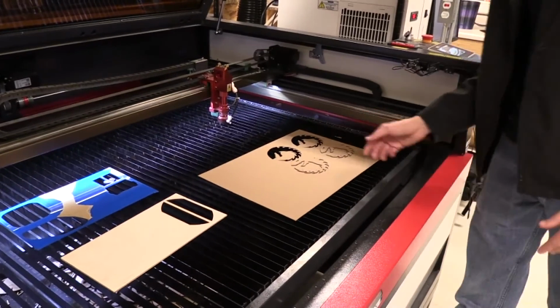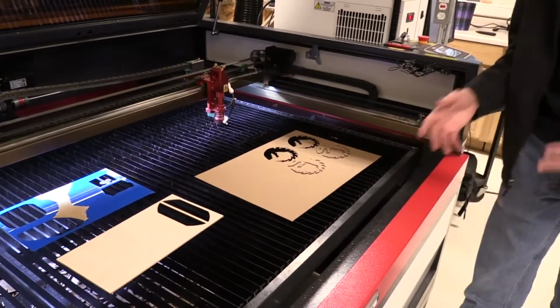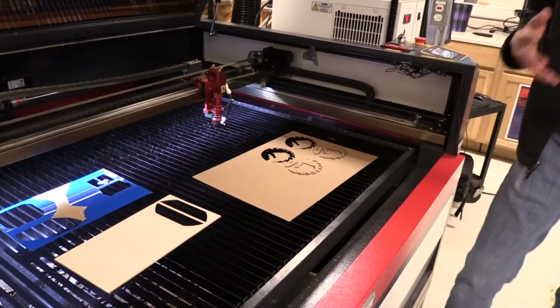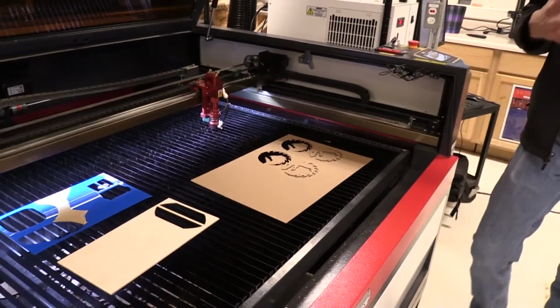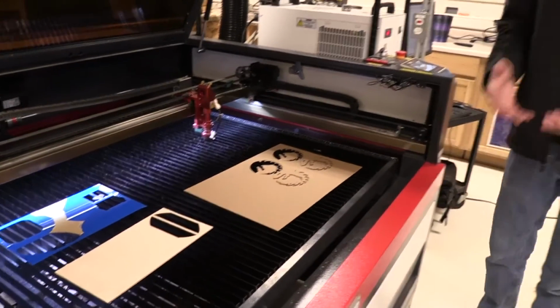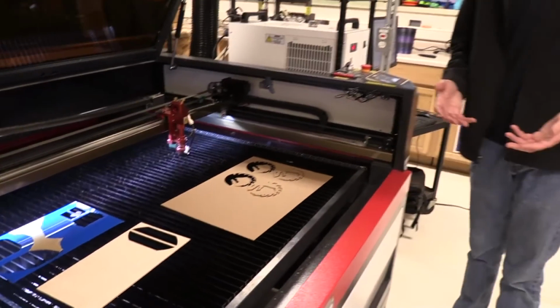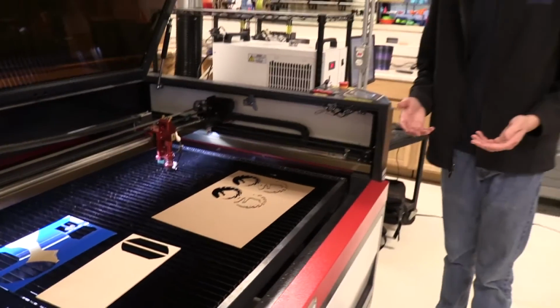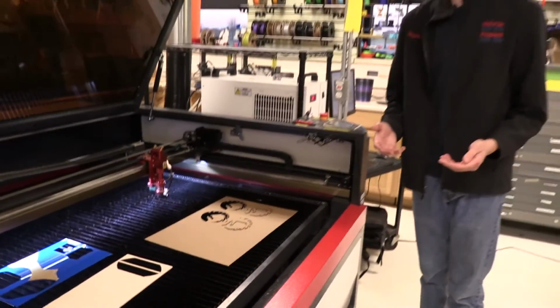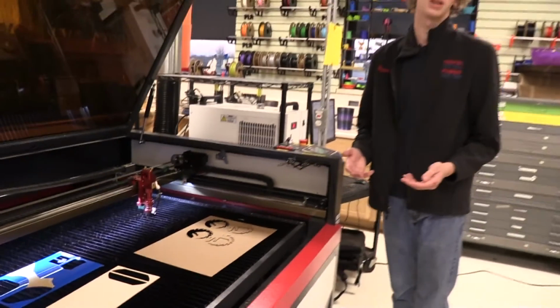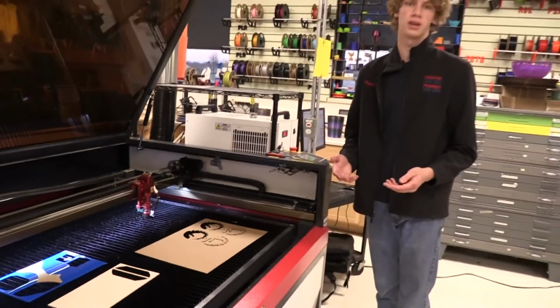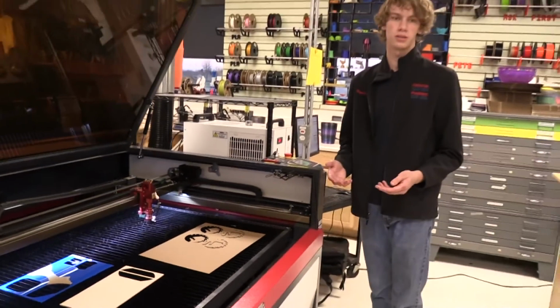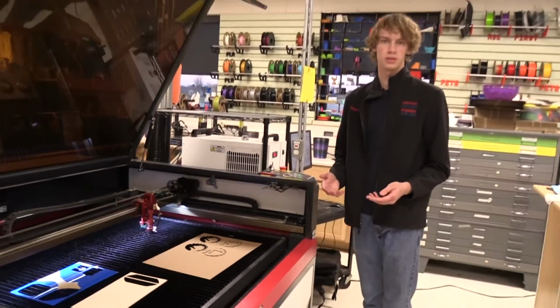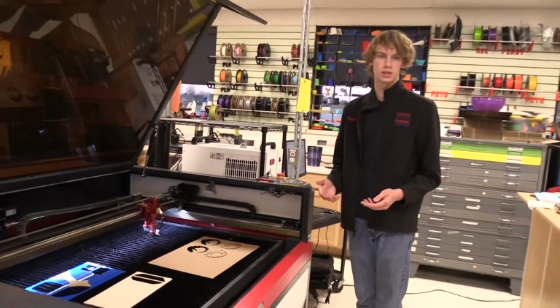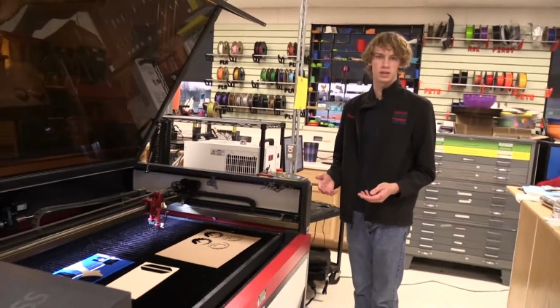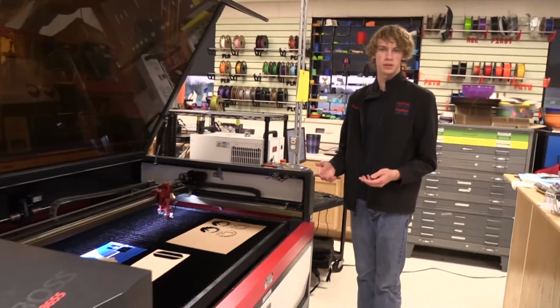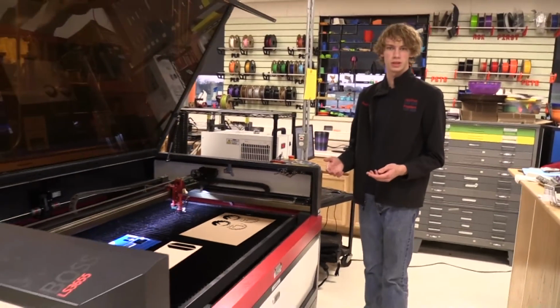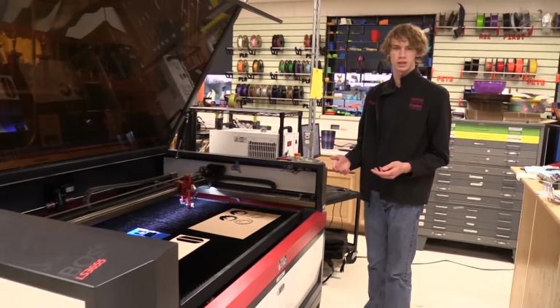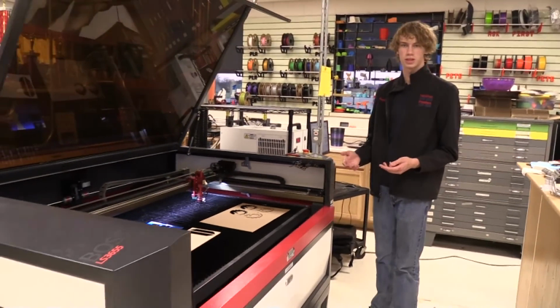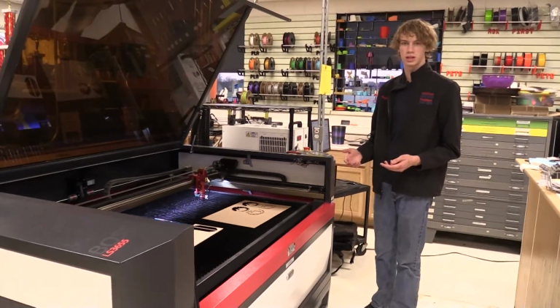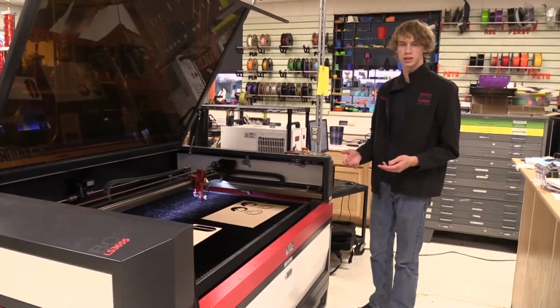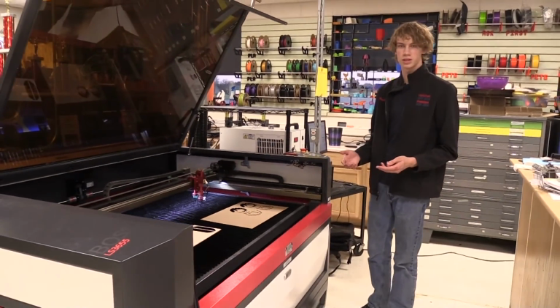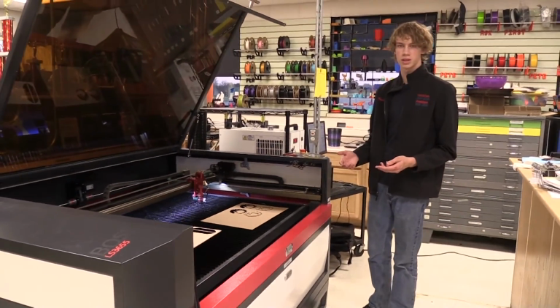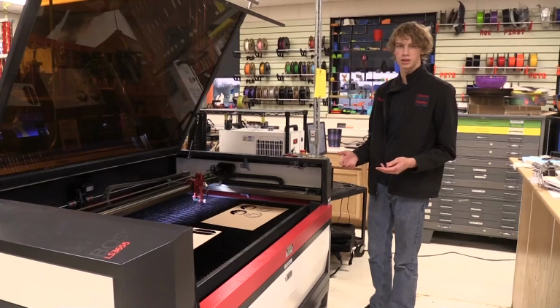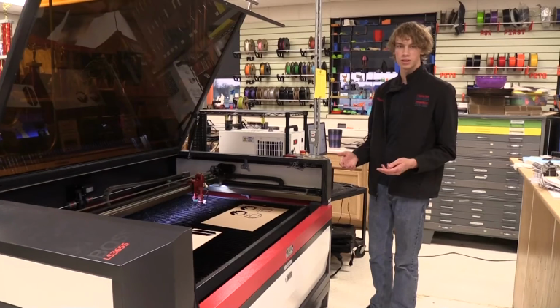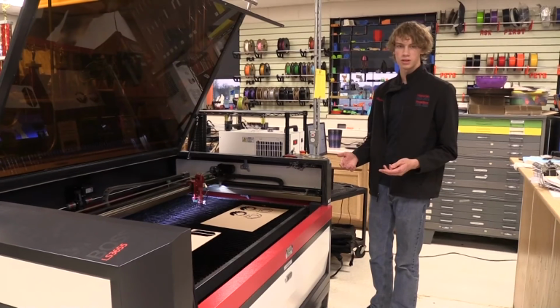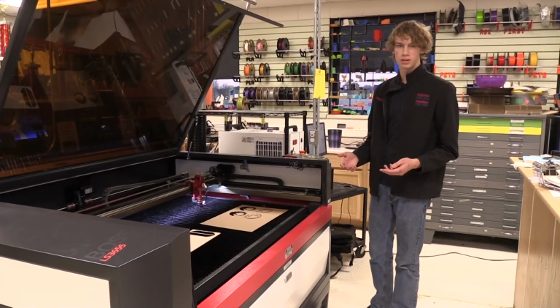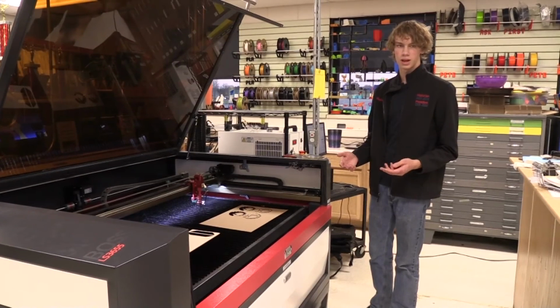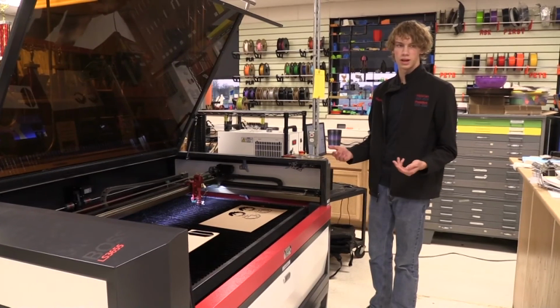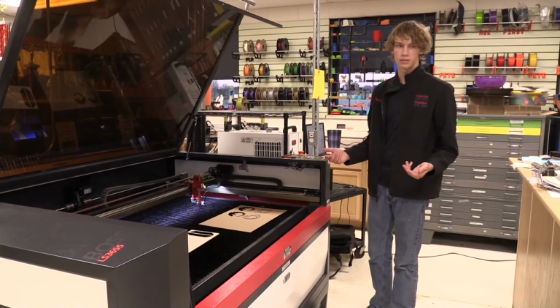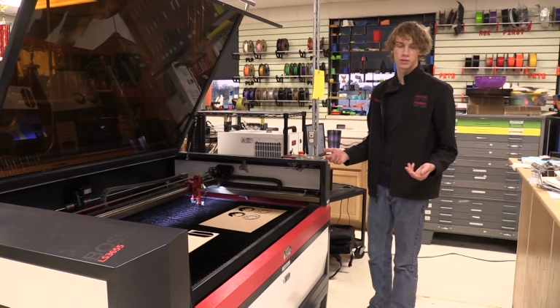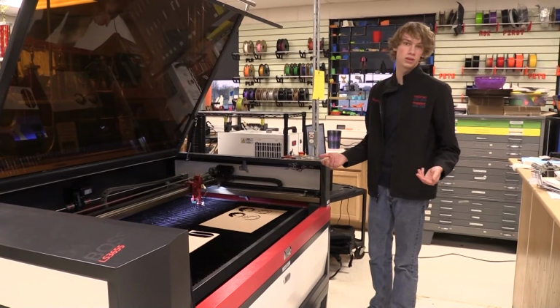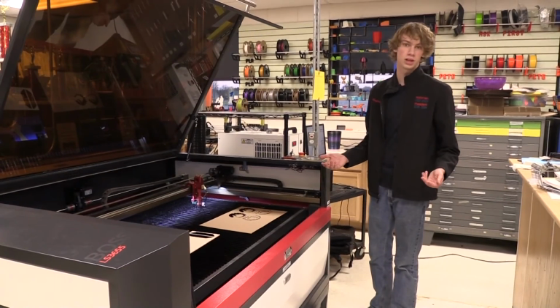Thank you for watching this video on how to use the WHS TechEd laser cutter, and good luck.